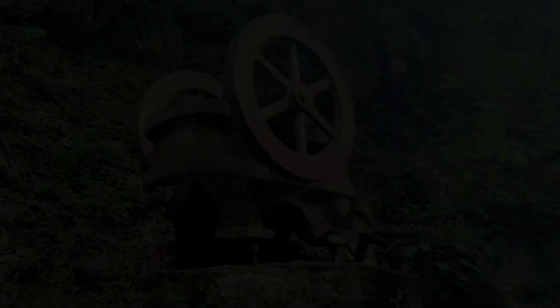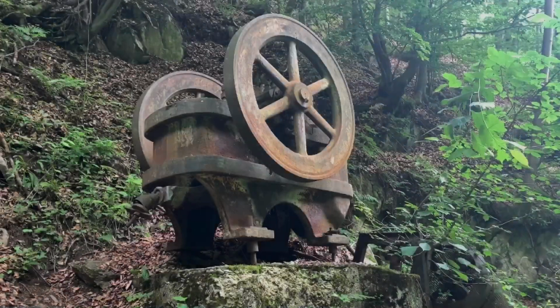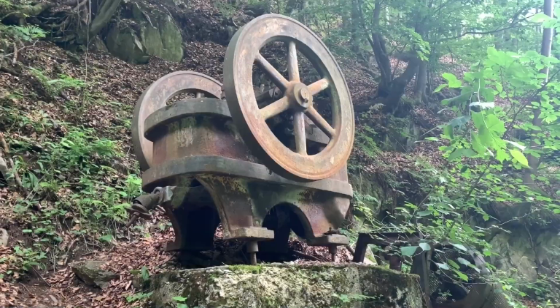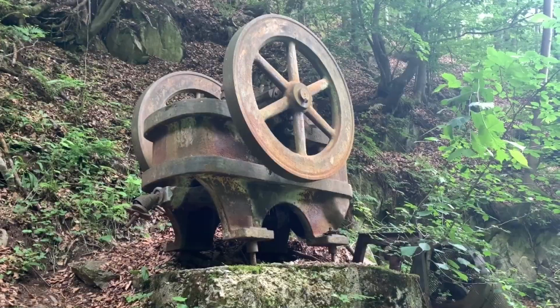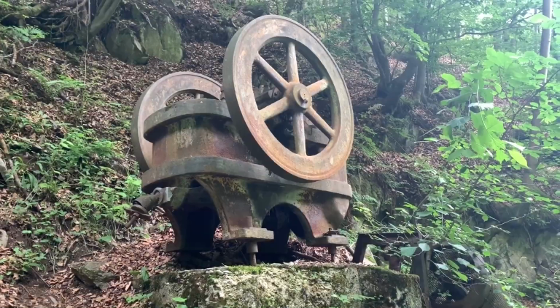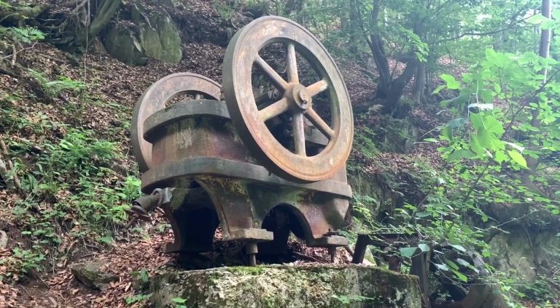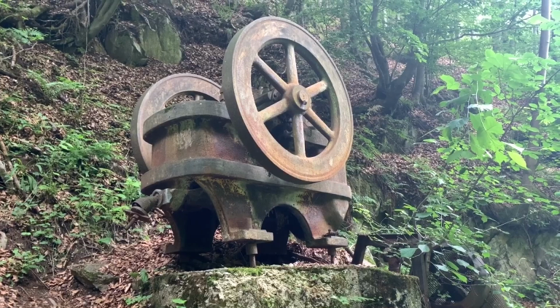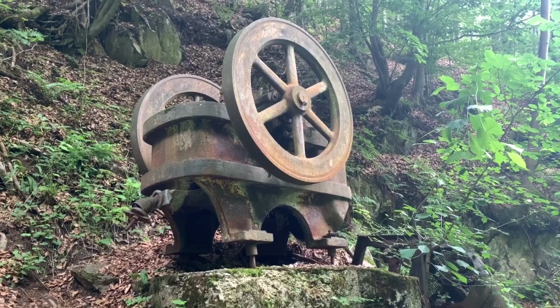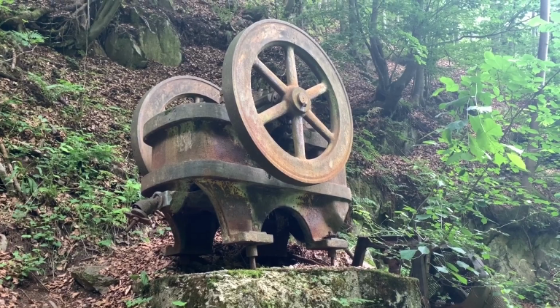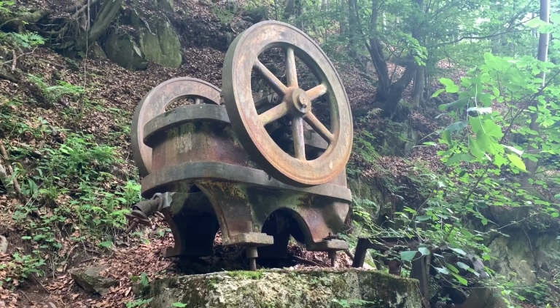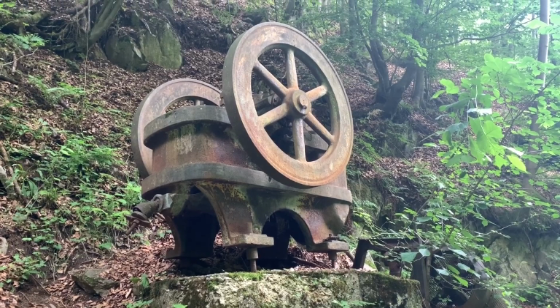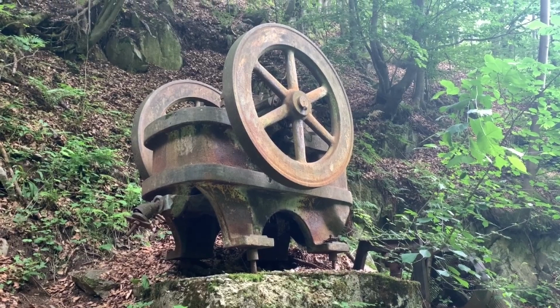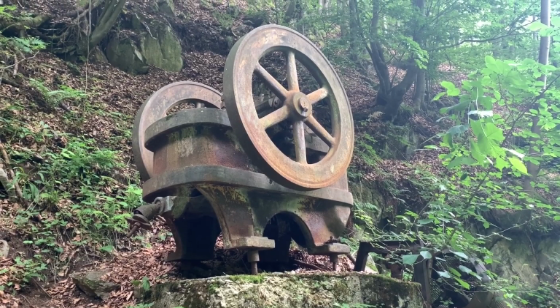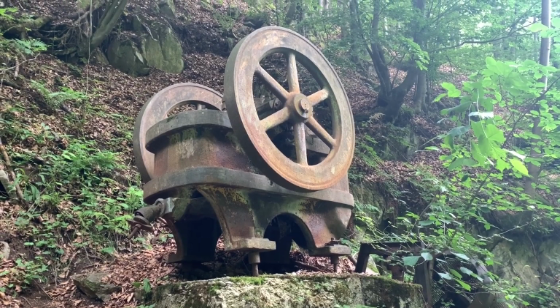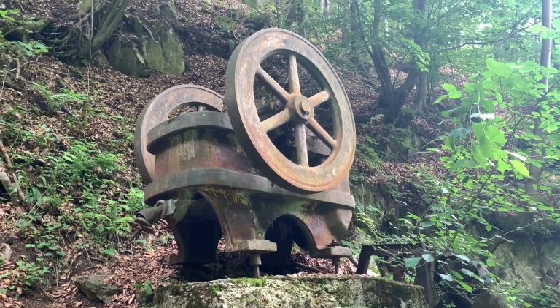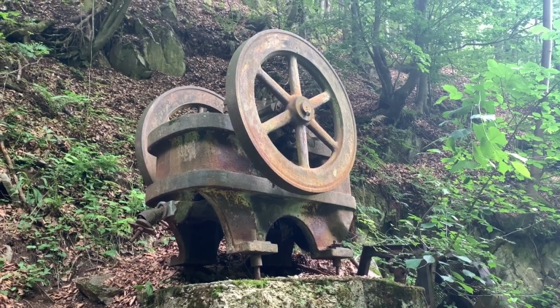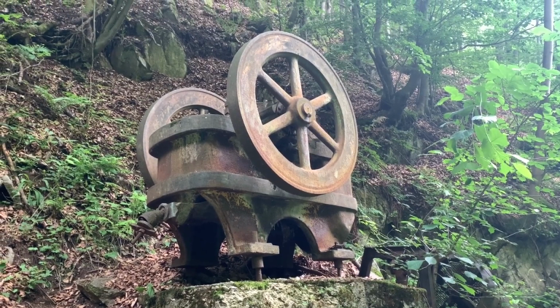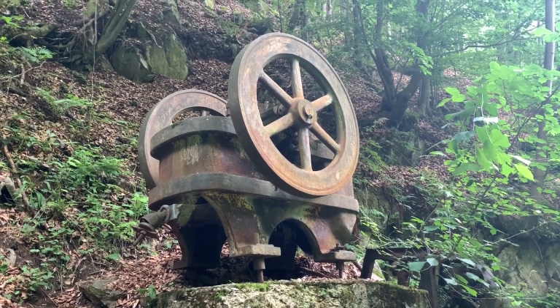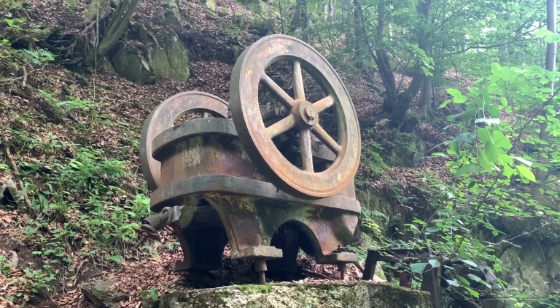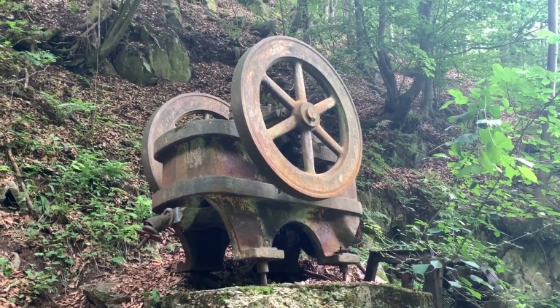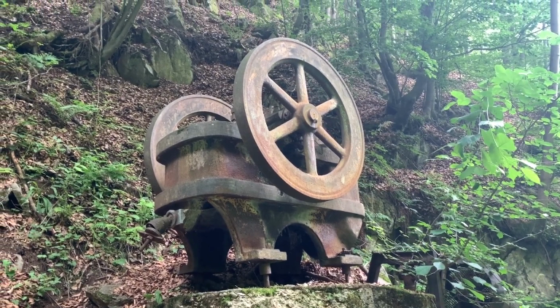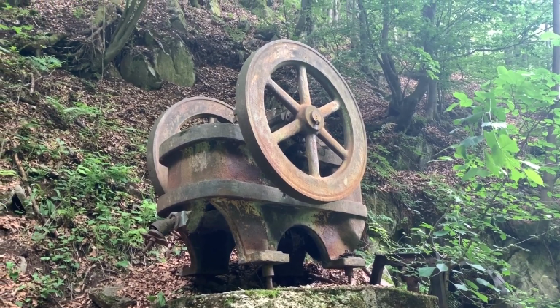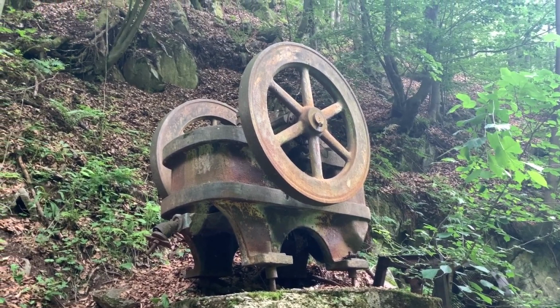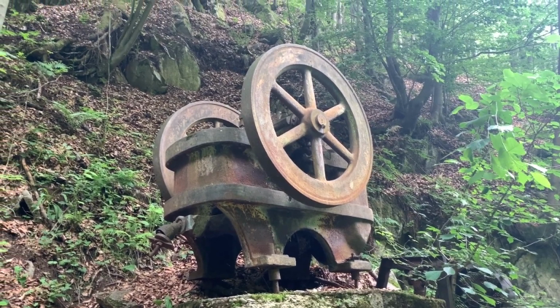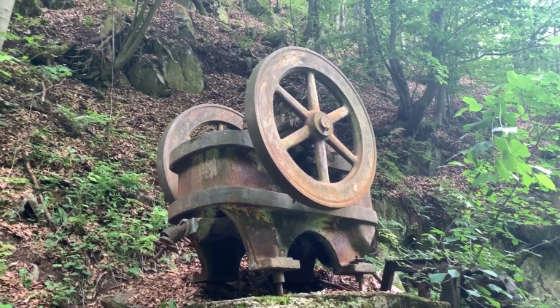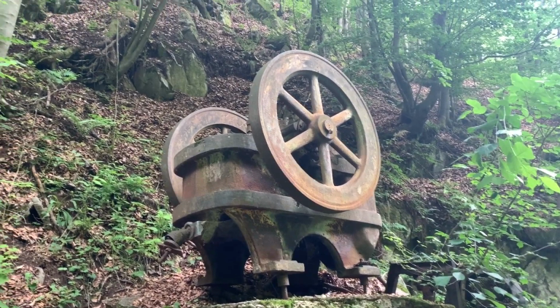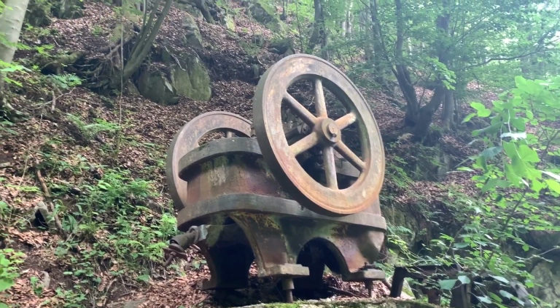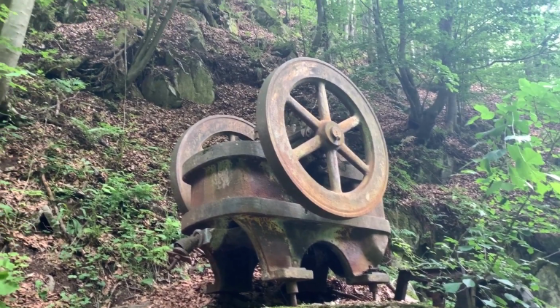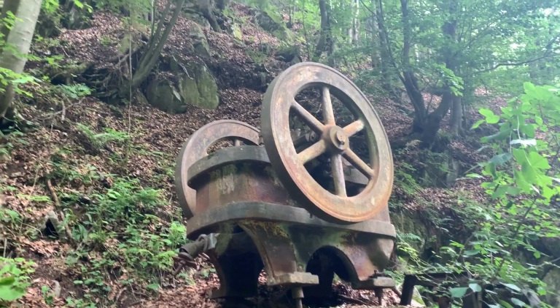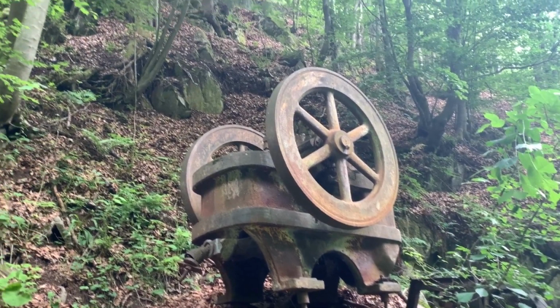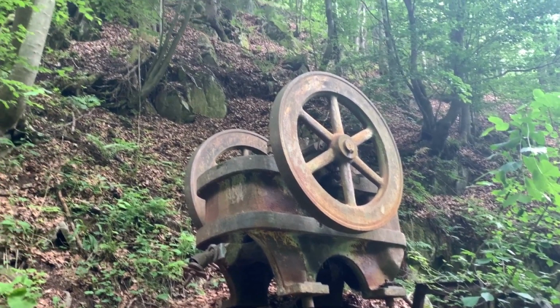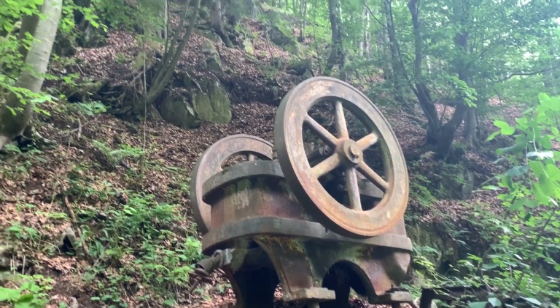Over here we see some old machine on the side of the trail, which was used for mining many years ago.